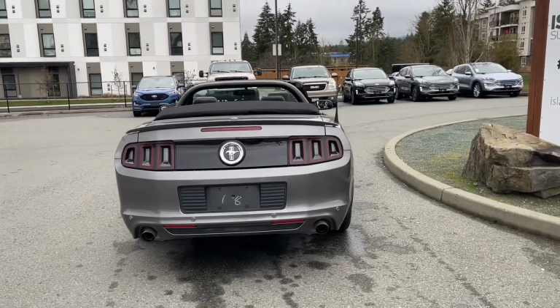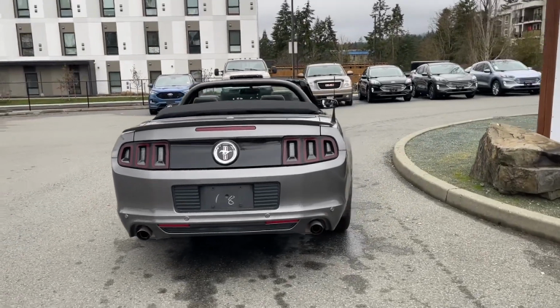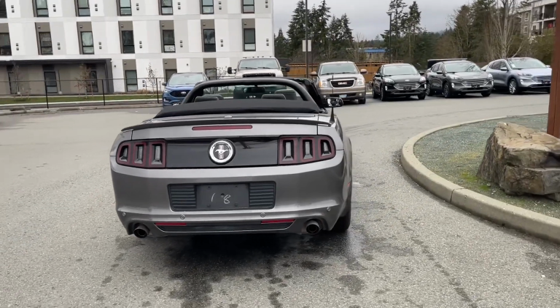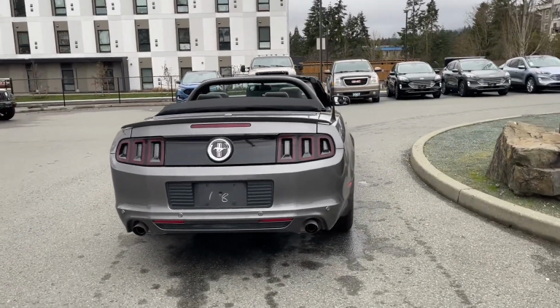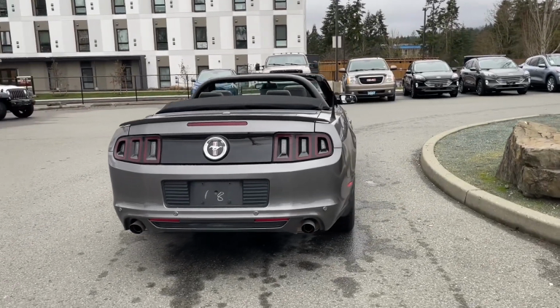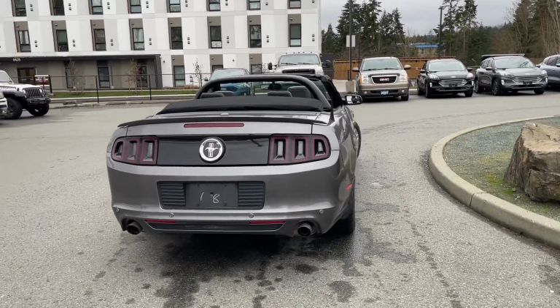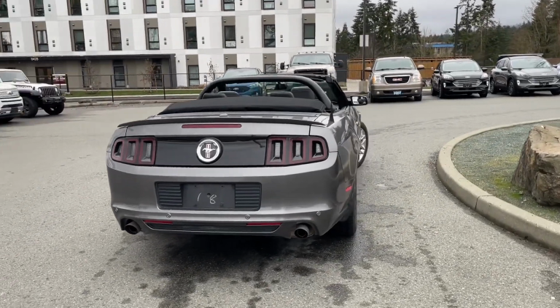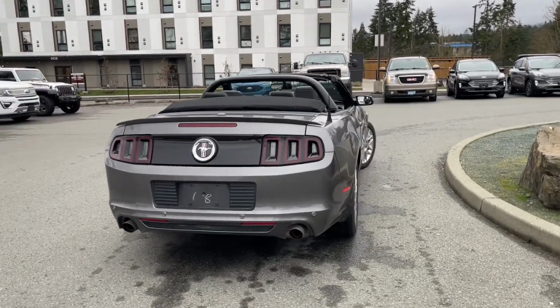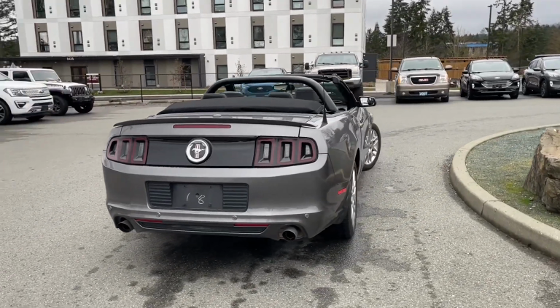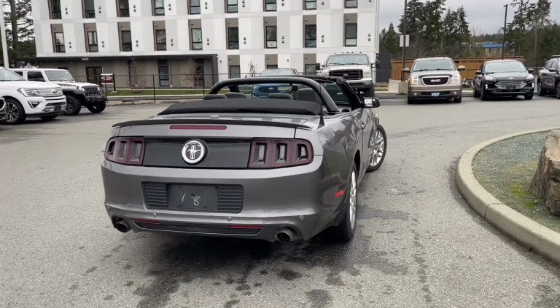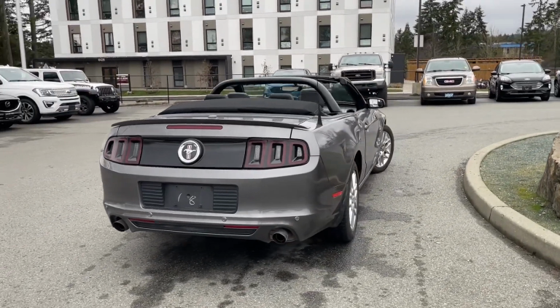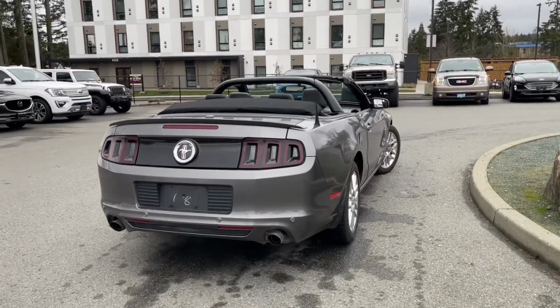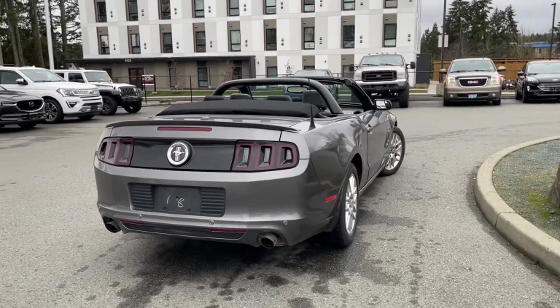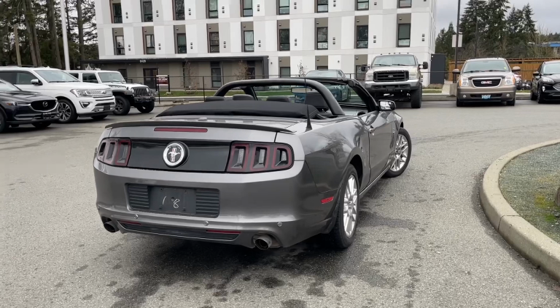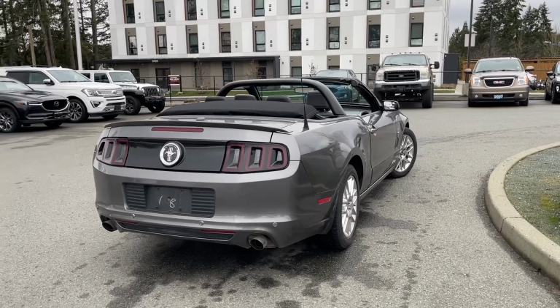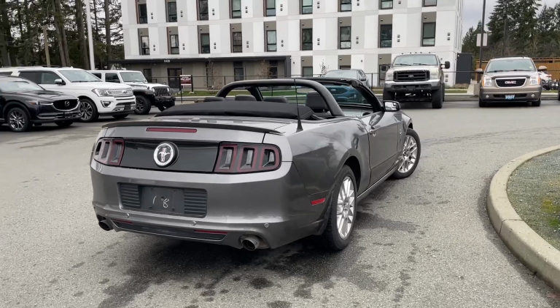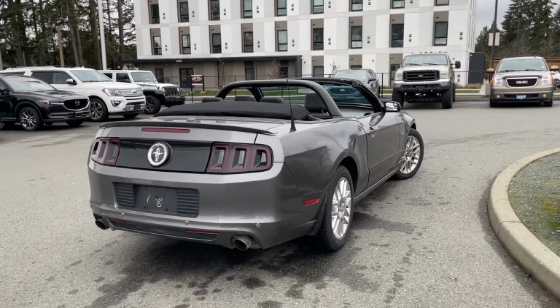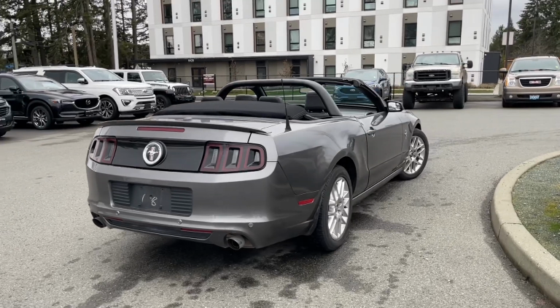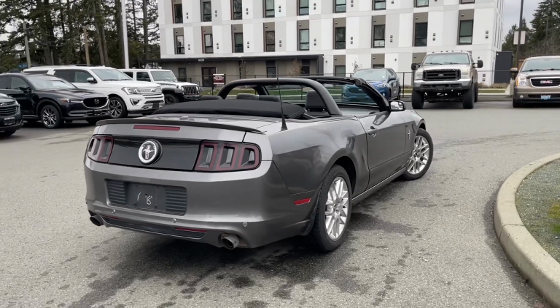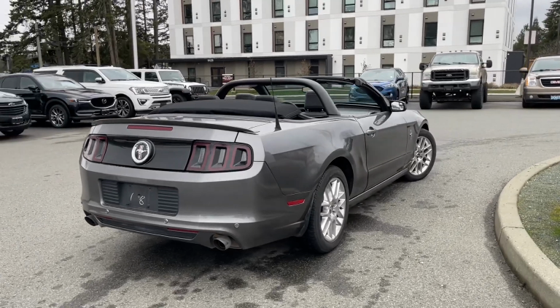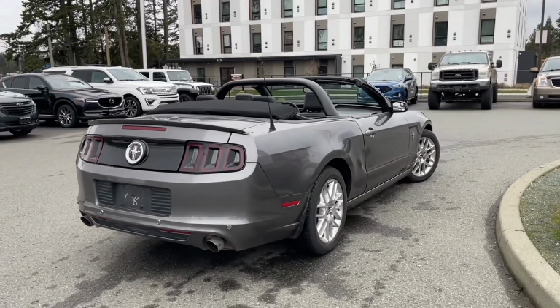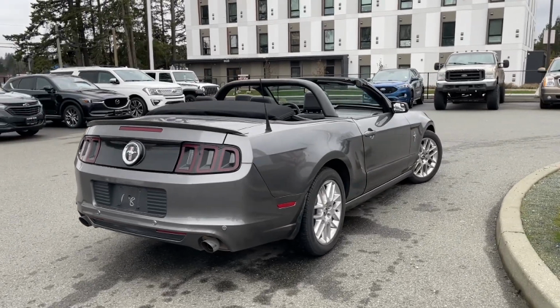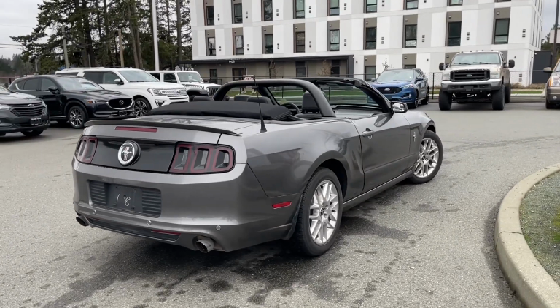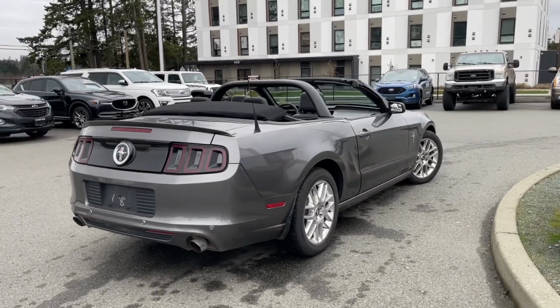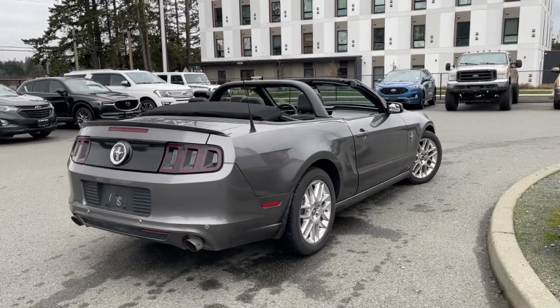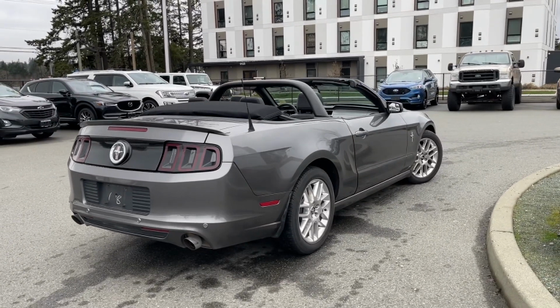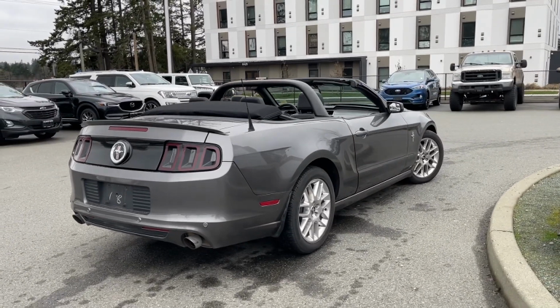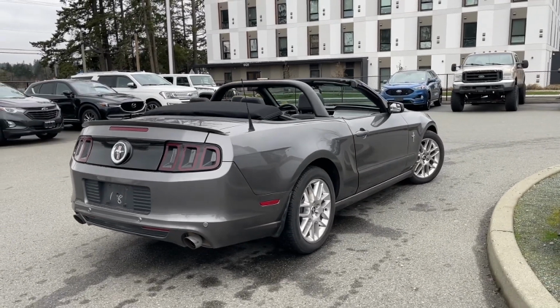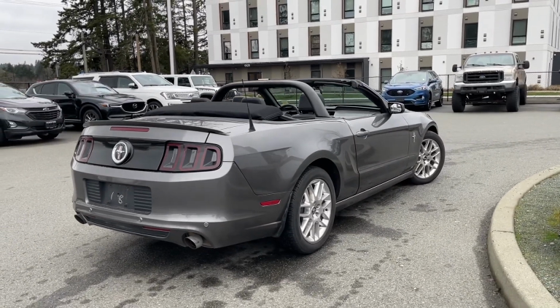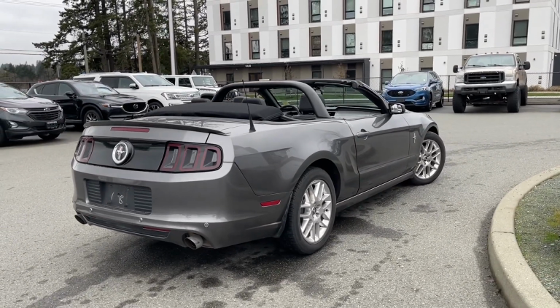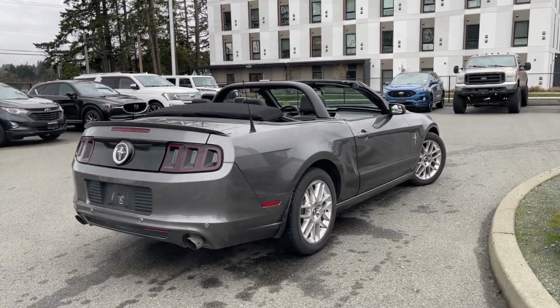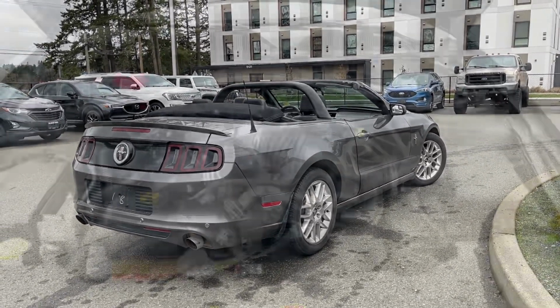If you'd like to take this beauty out on a test drive, you can book that online at islandford.ca. Stay tuned — we're going to have a look under the hood and inside and out.